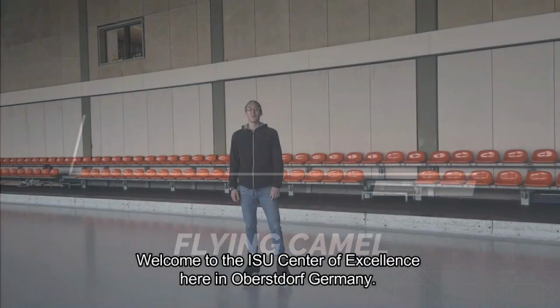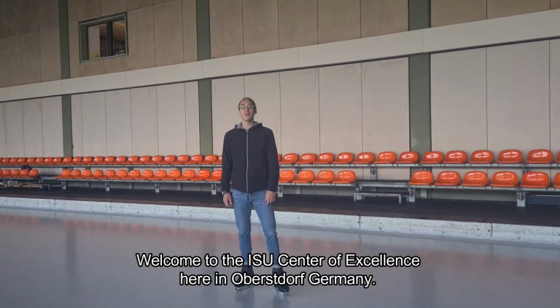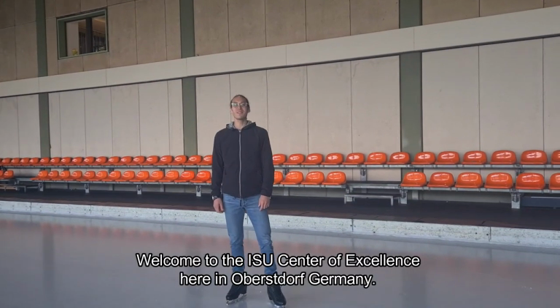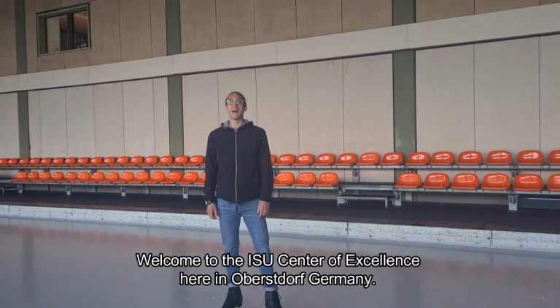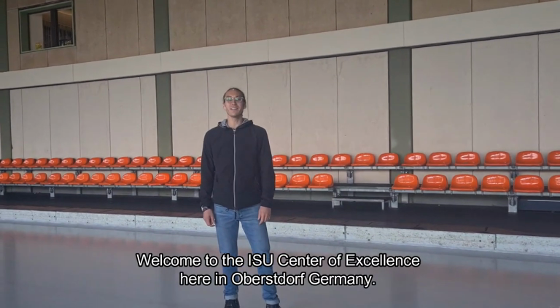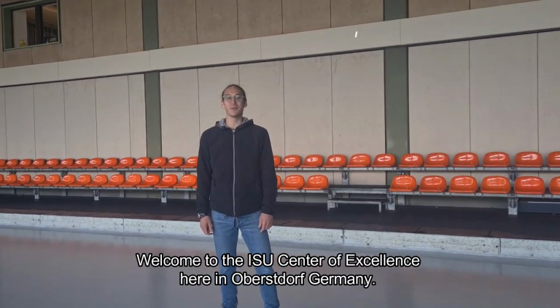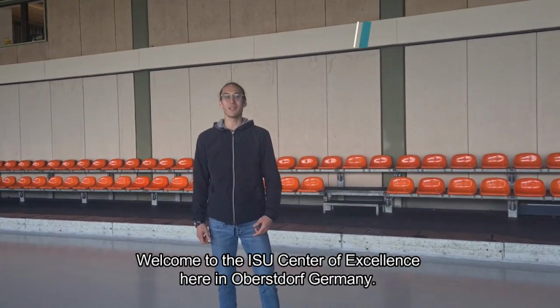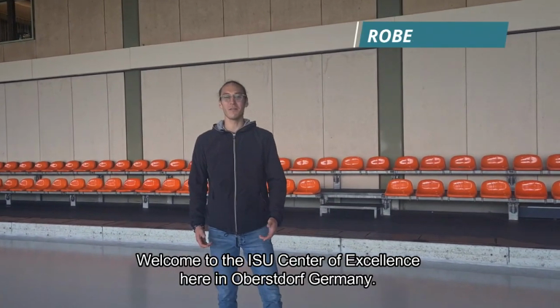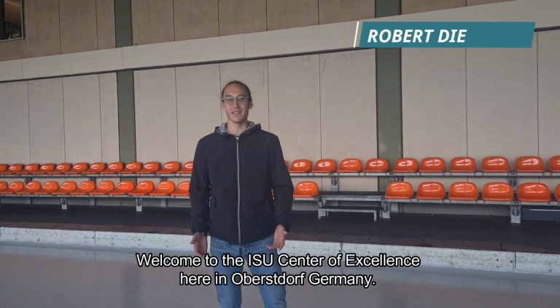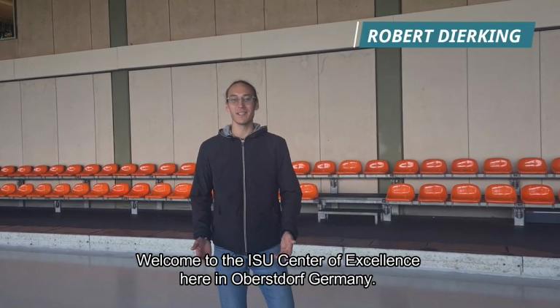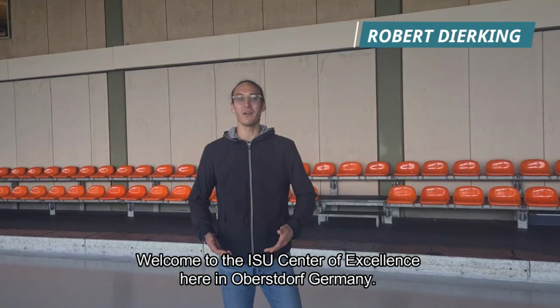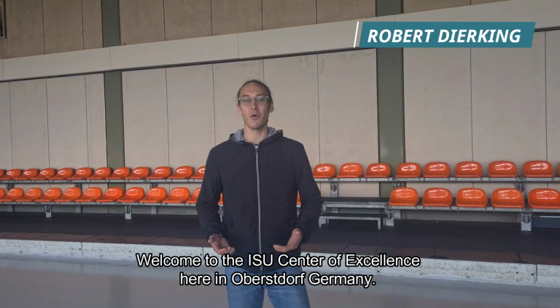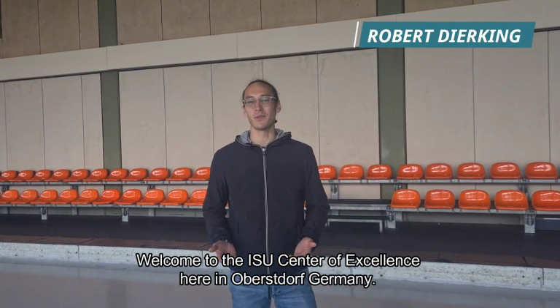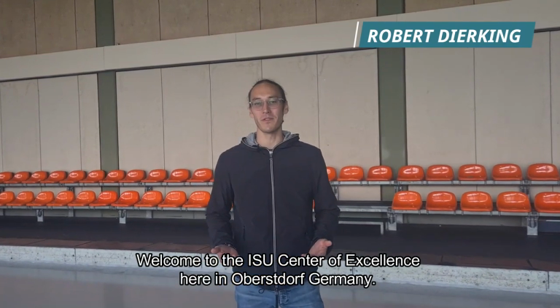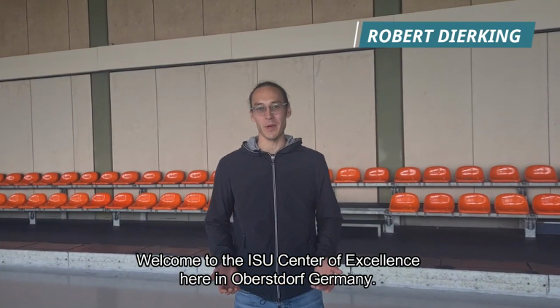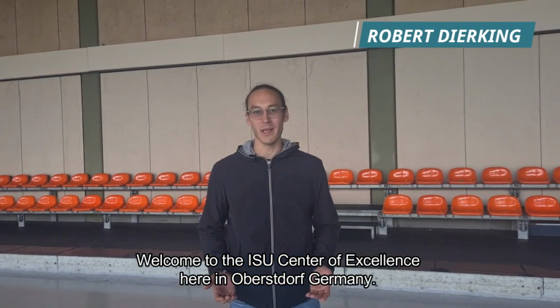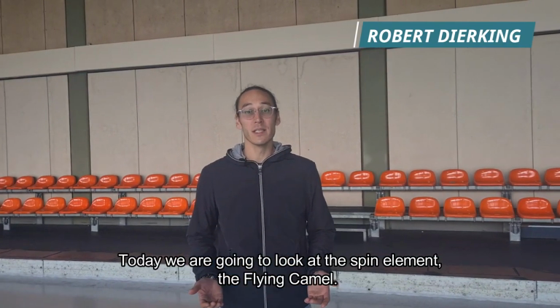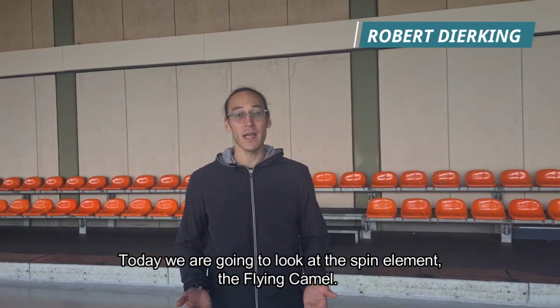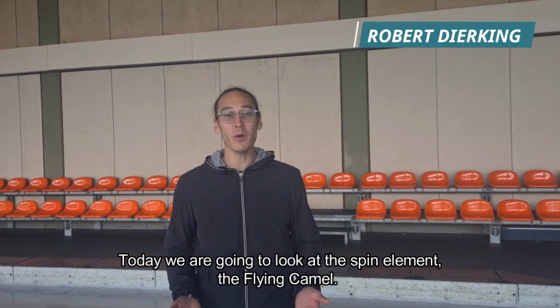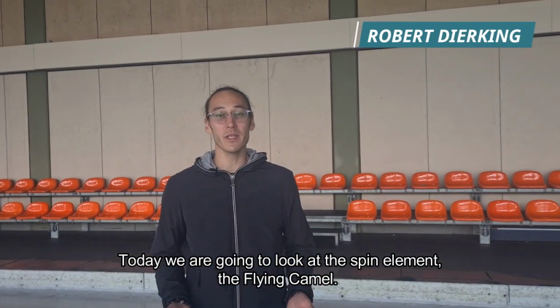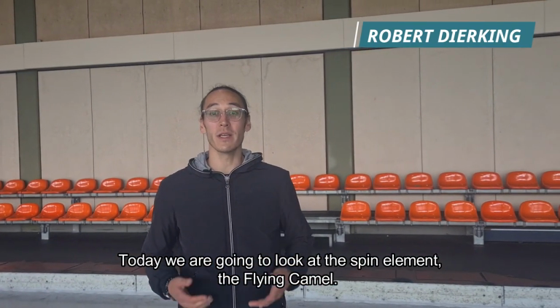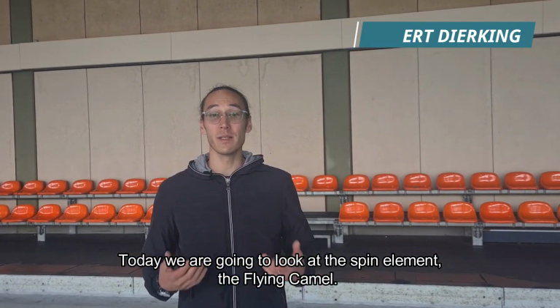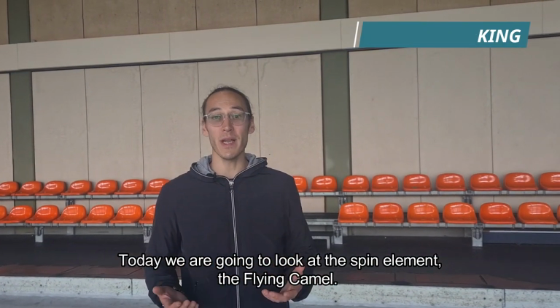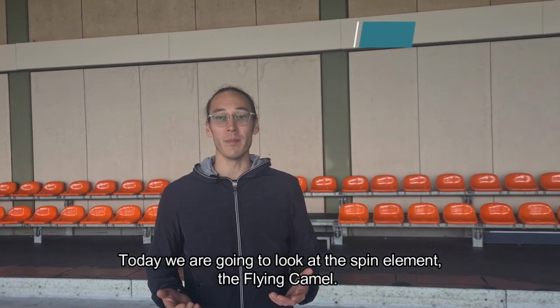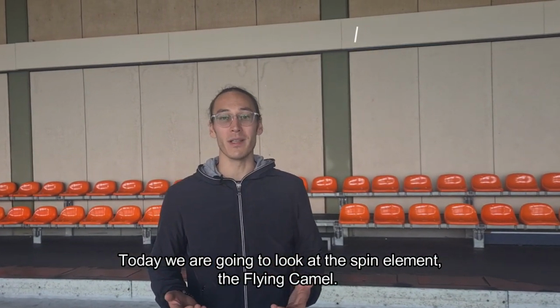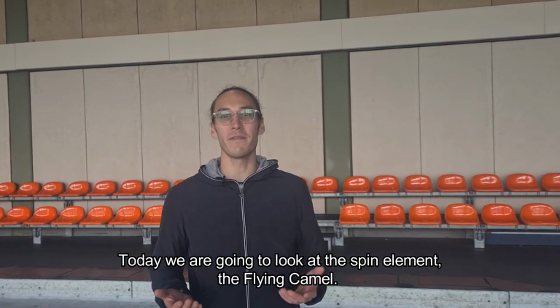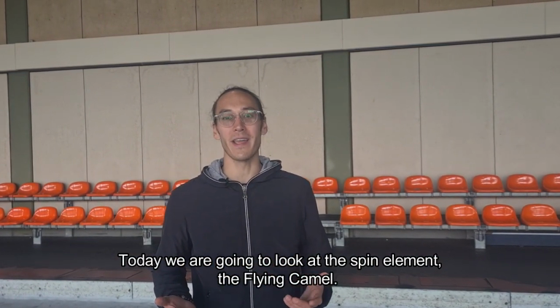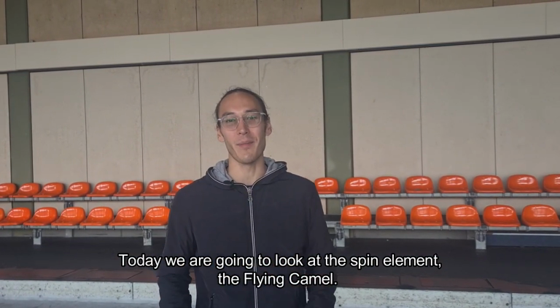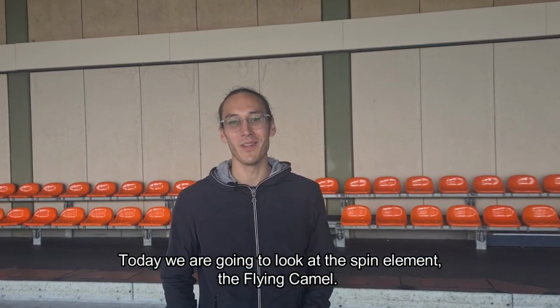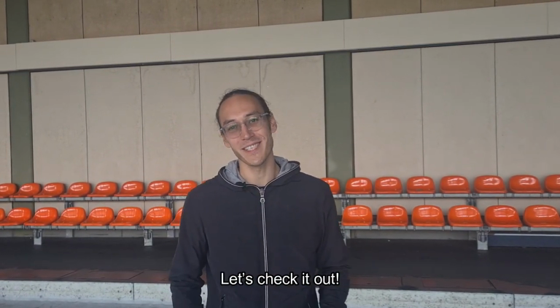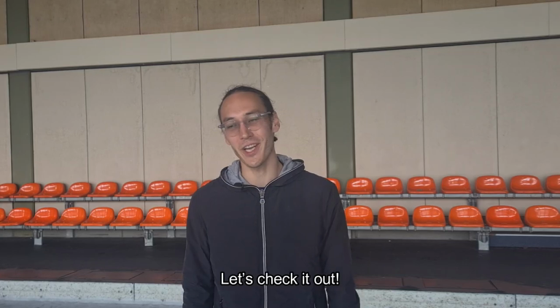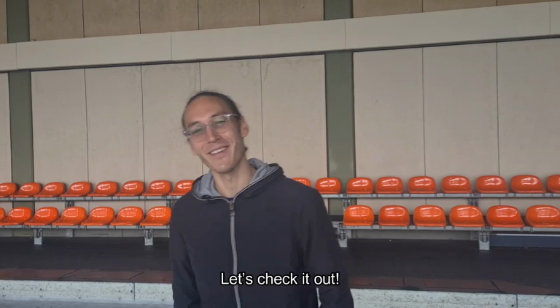Welcome to the ISU Center of Excellence here in Oberstdorf, Germany. Today we're going to look at the spin element, the flying camel. Let's check it out!